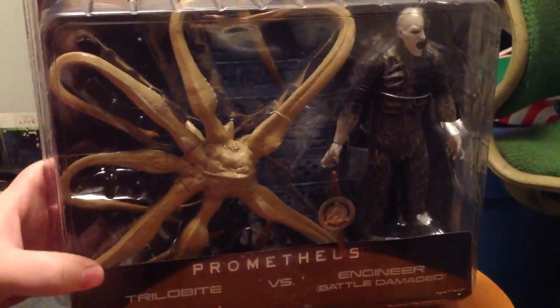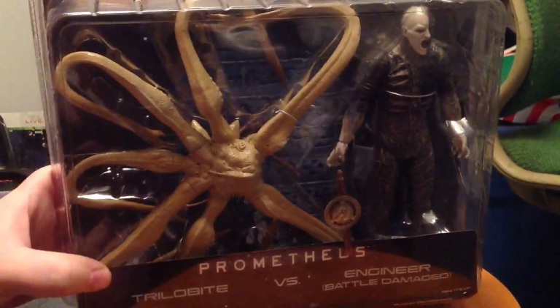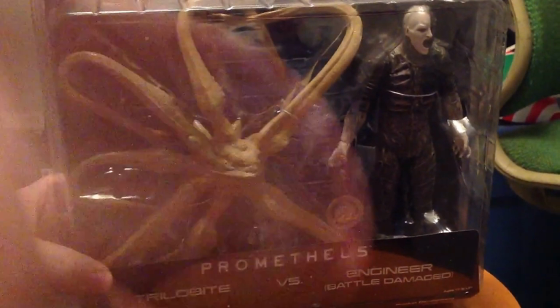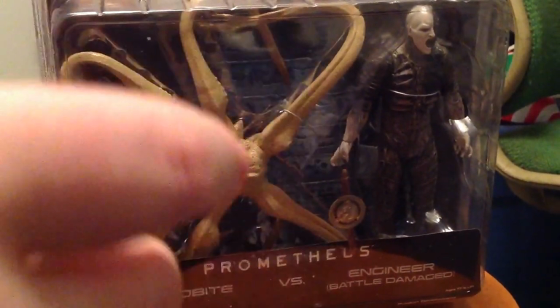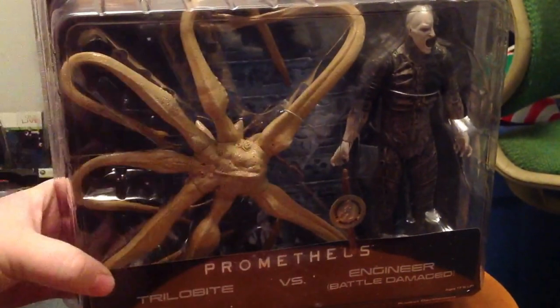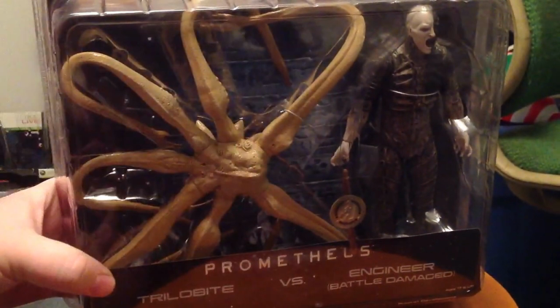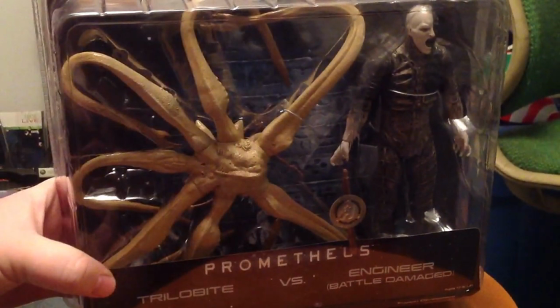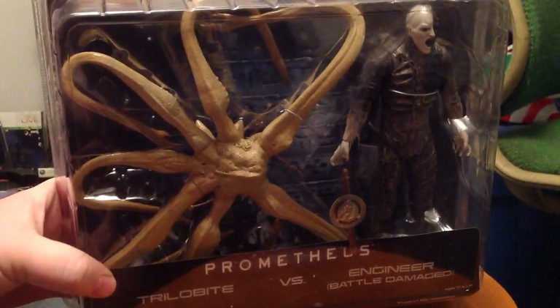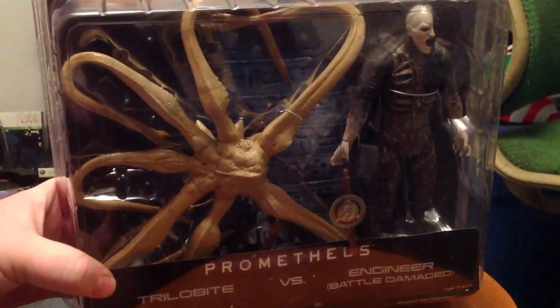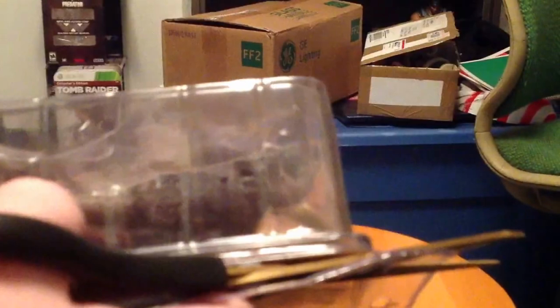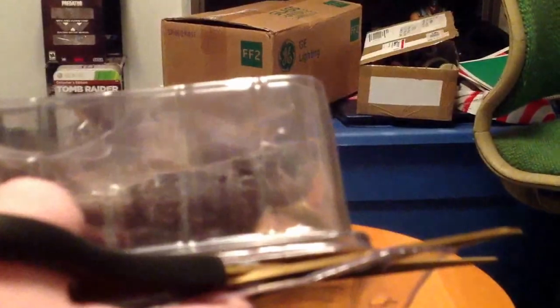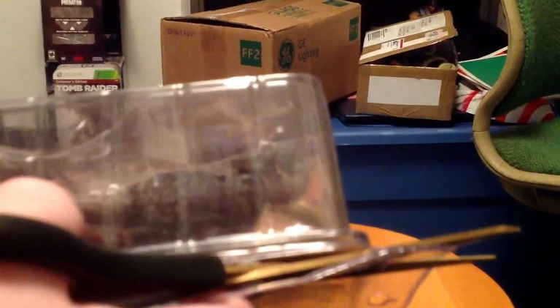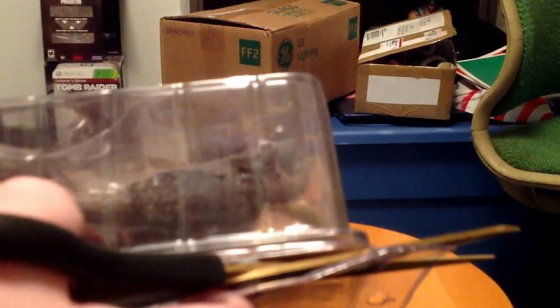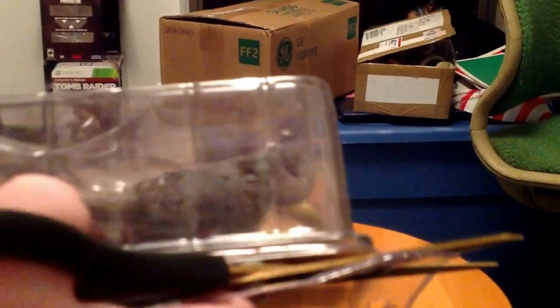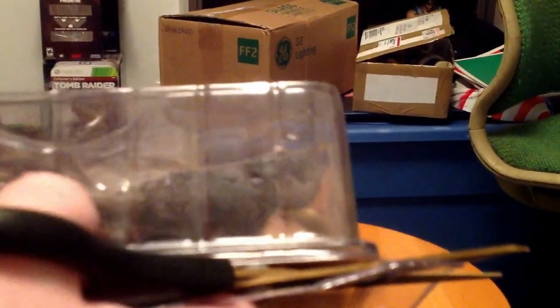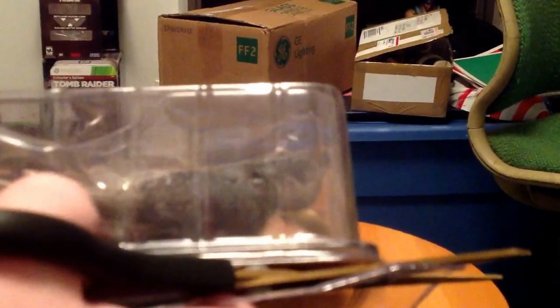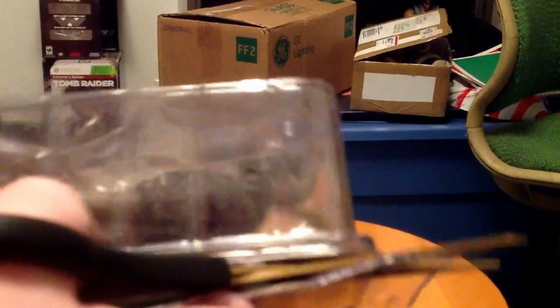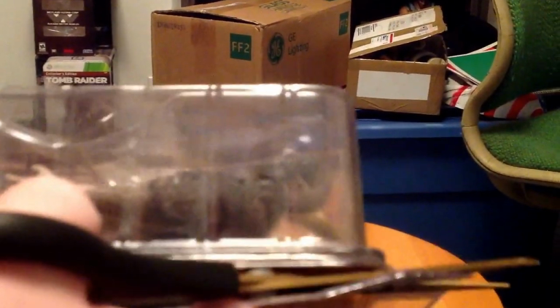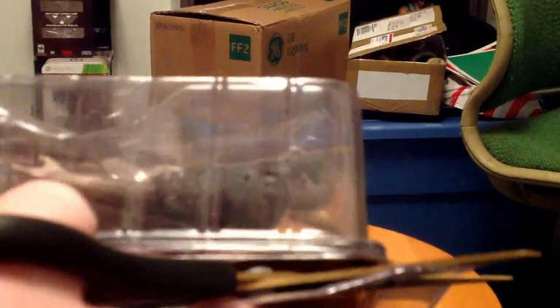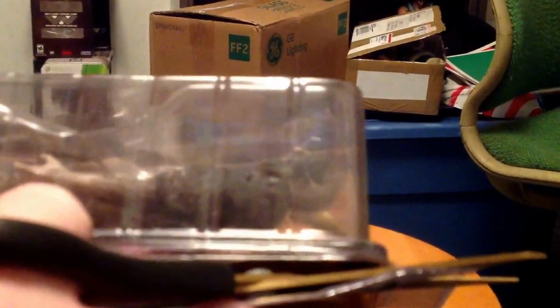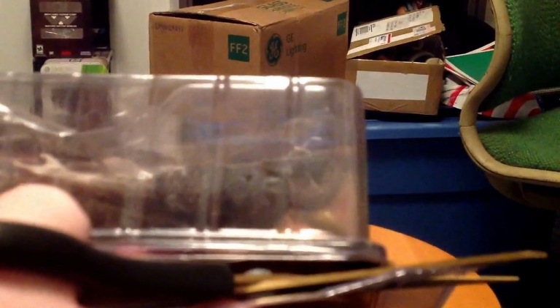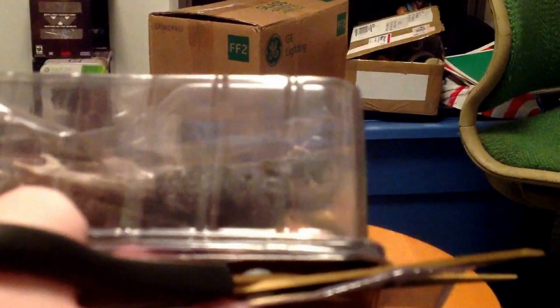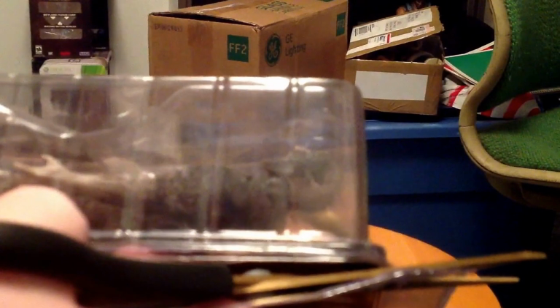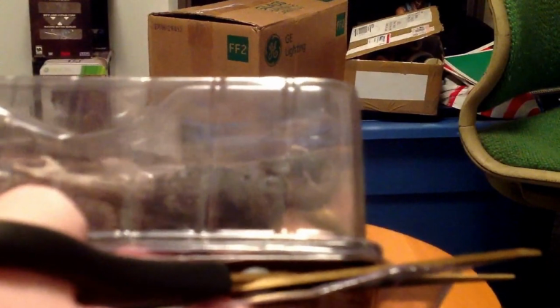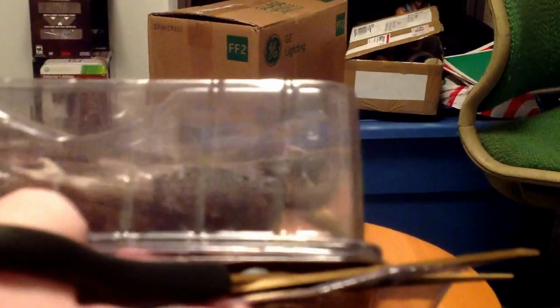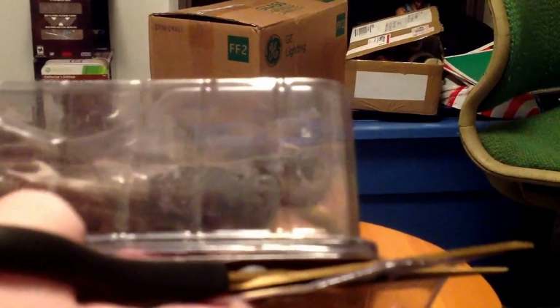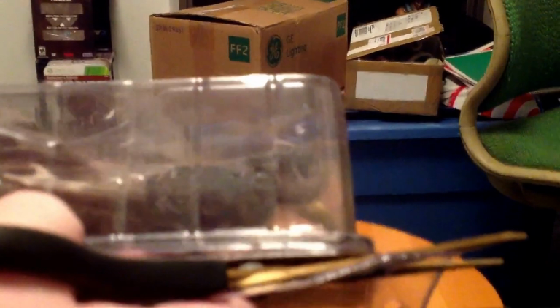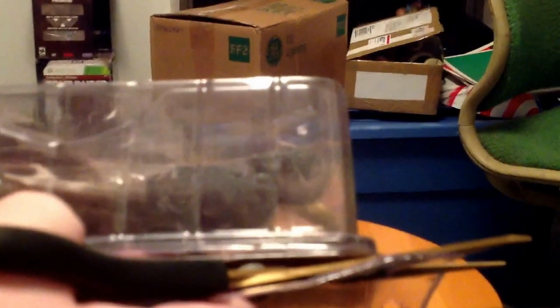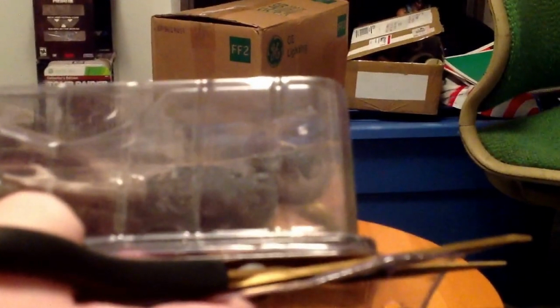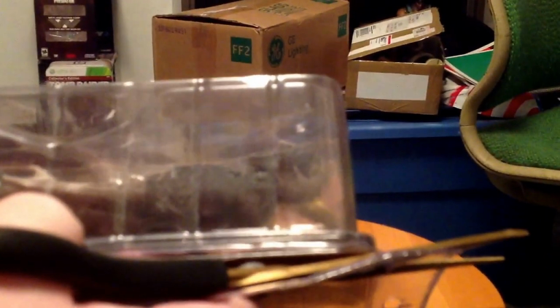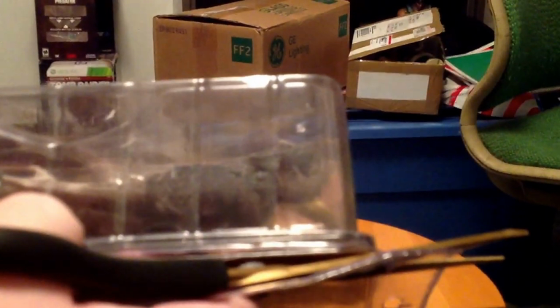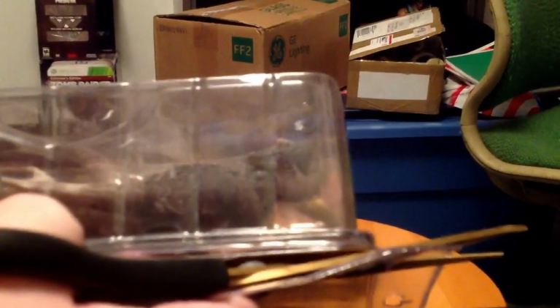Now we're gonna cut this open. That NECA figure smell! Oh my god!